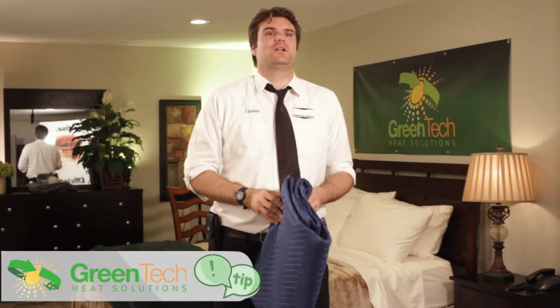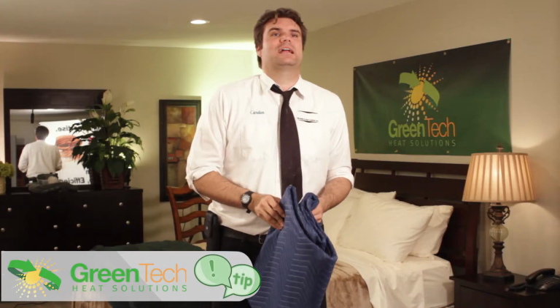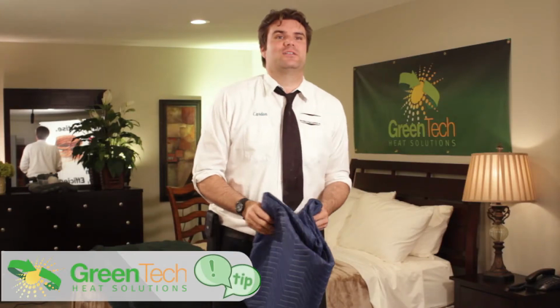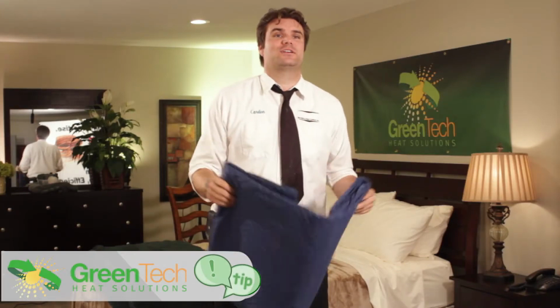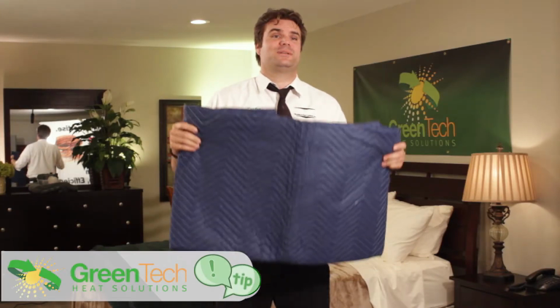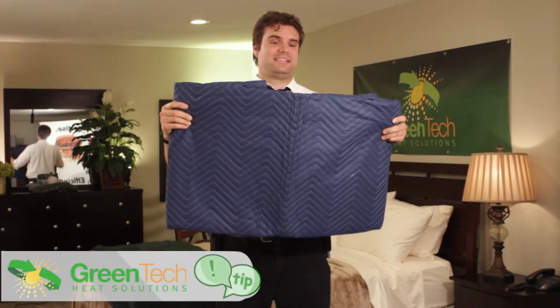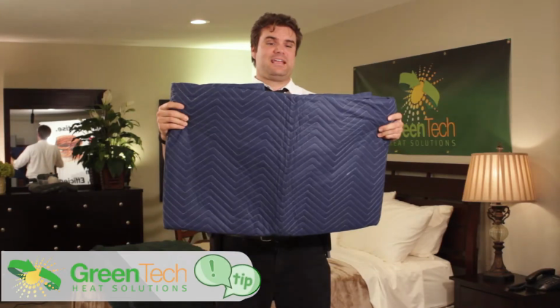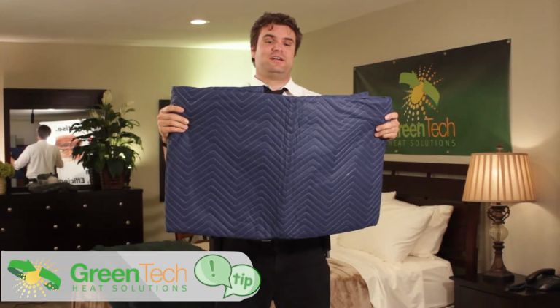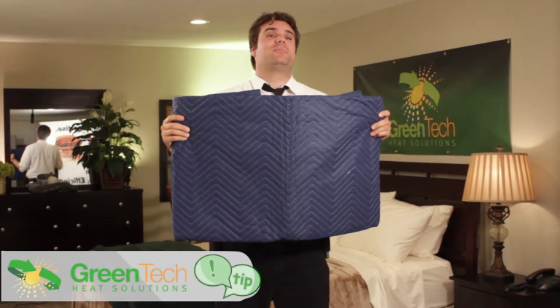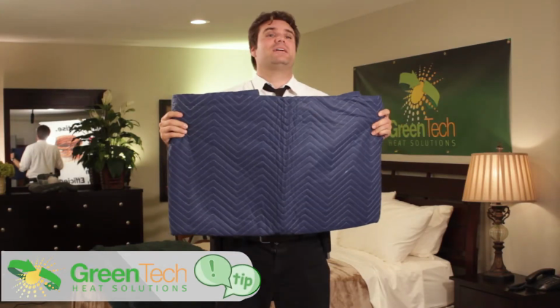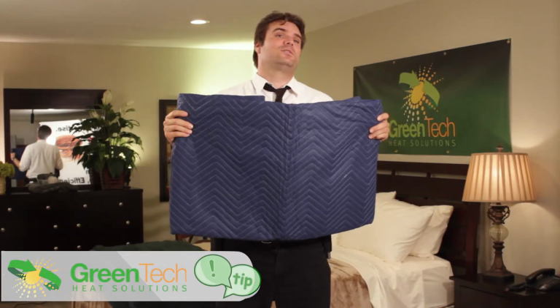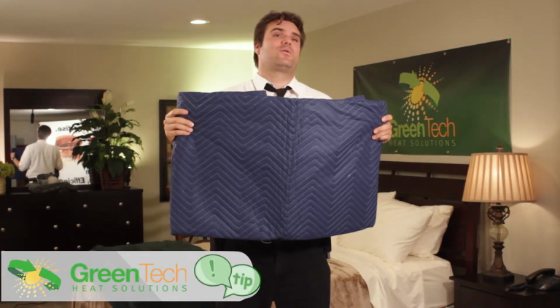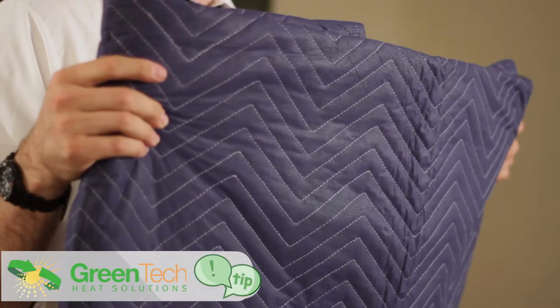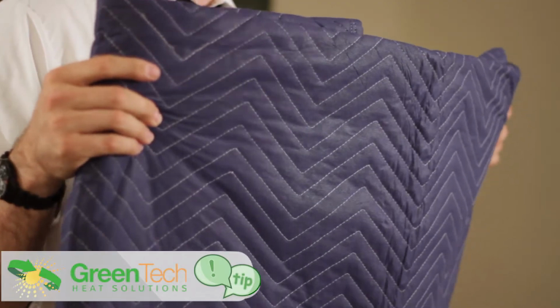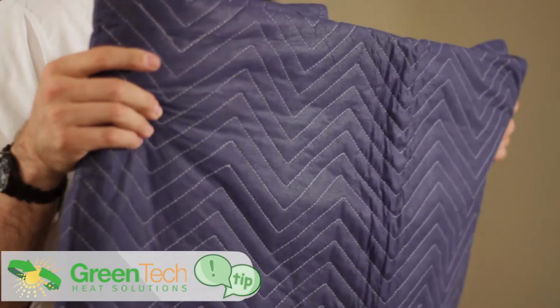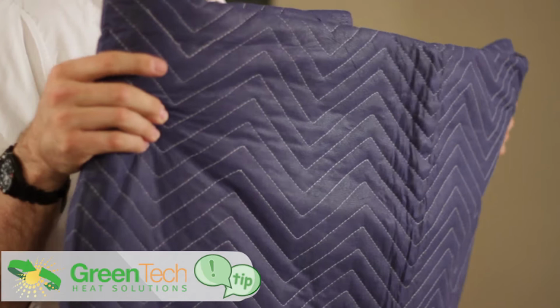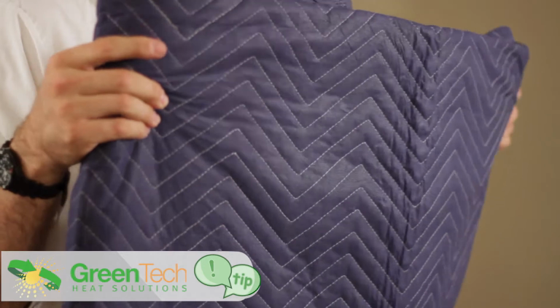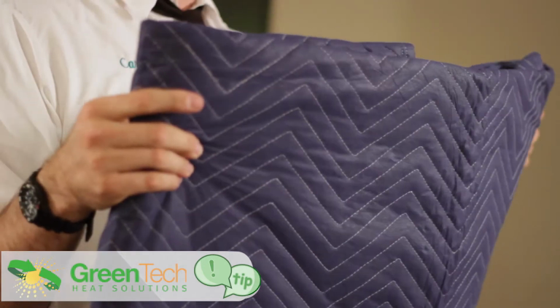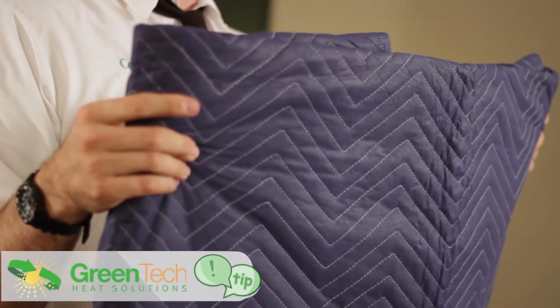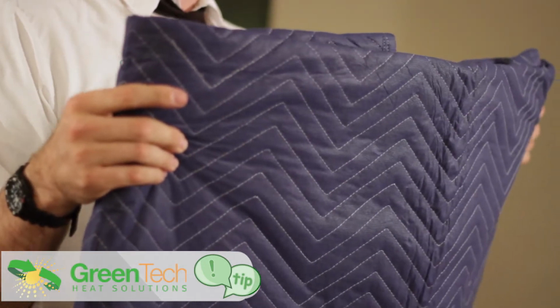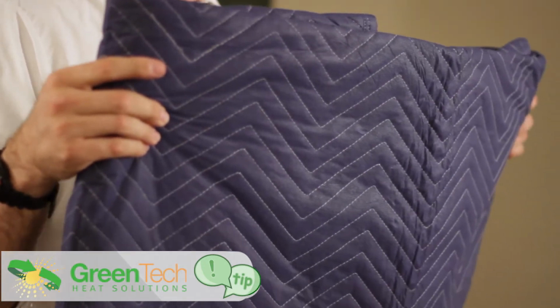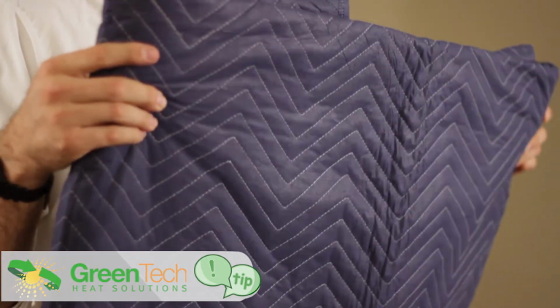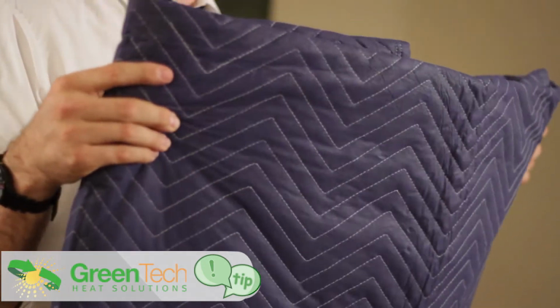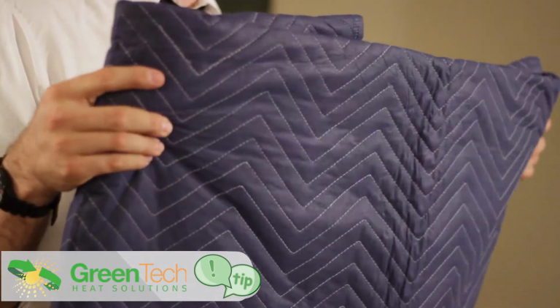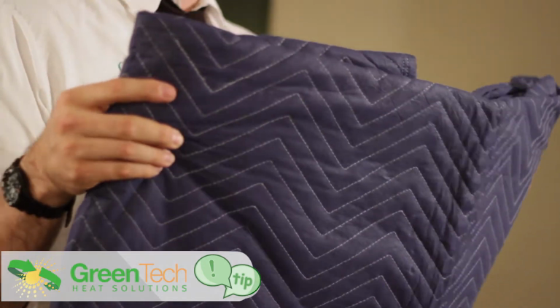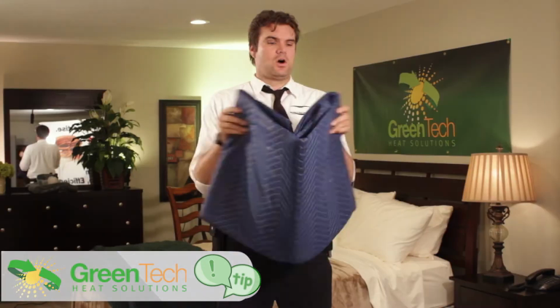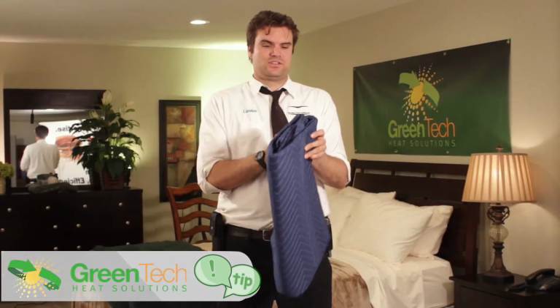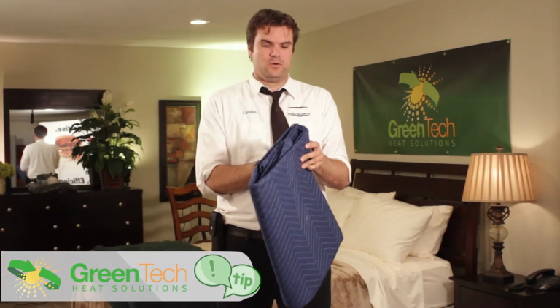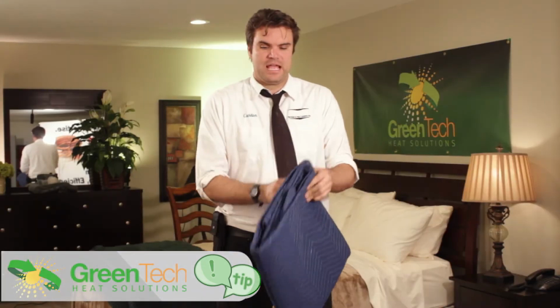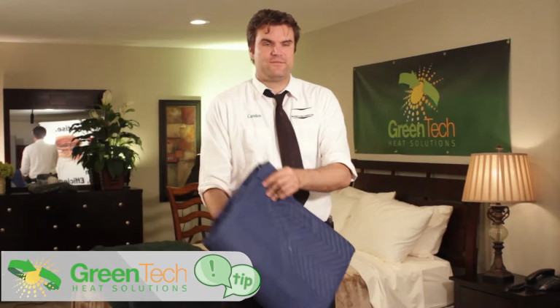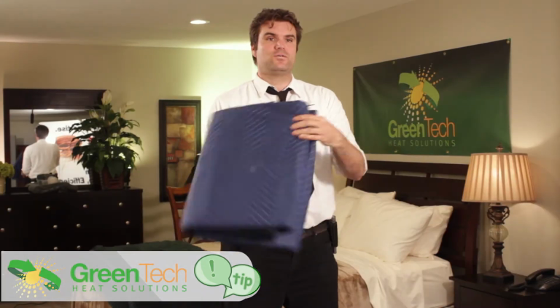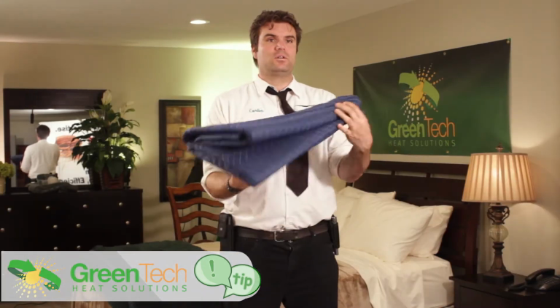Now I have to replace the window — a $450 error that could have been saved by a $4.50 thermal blanket.